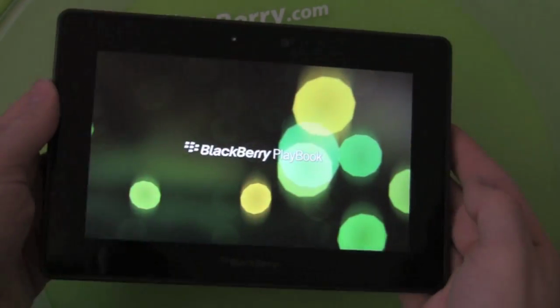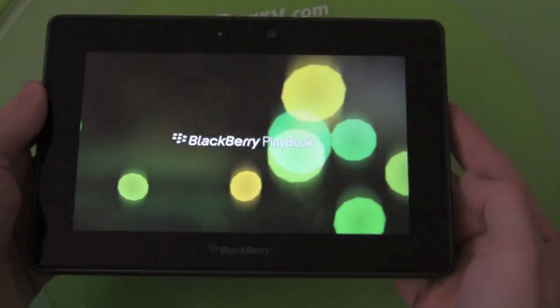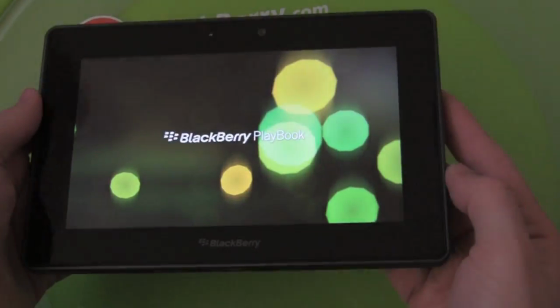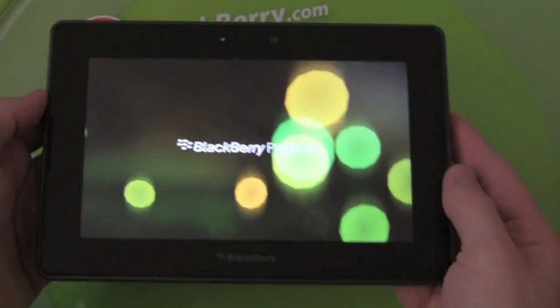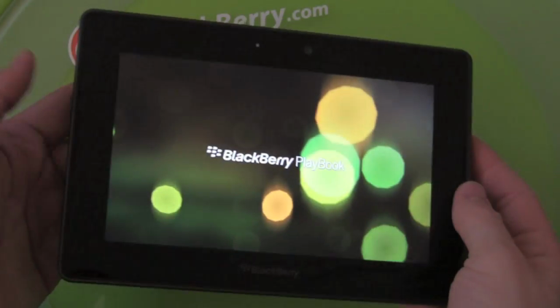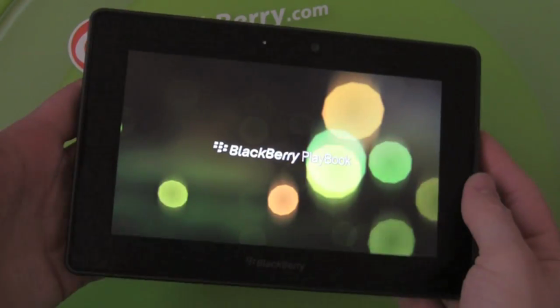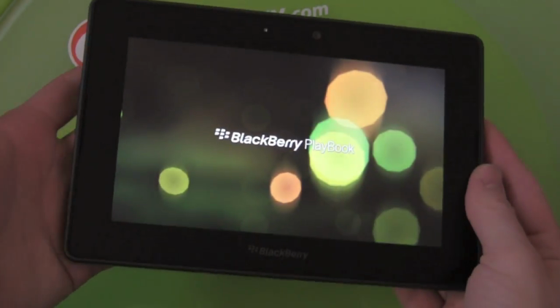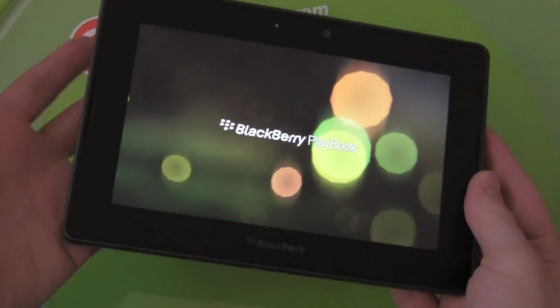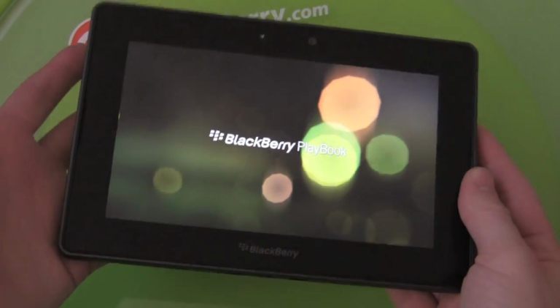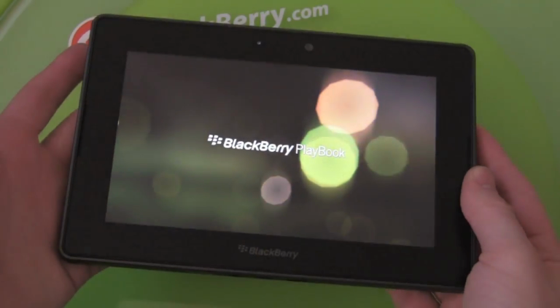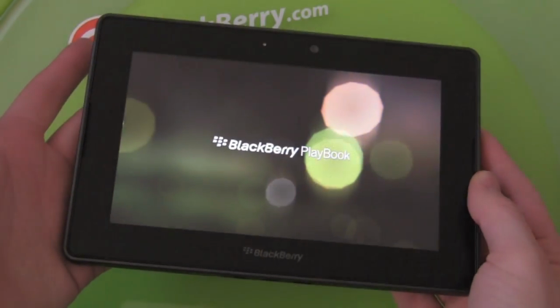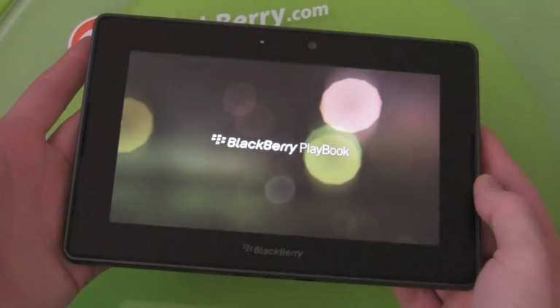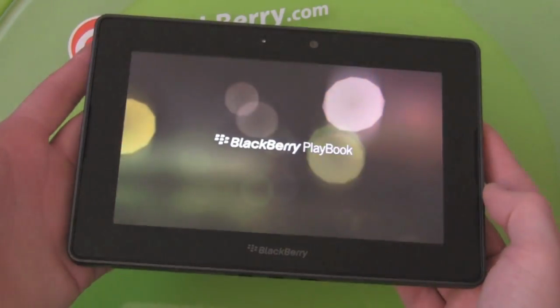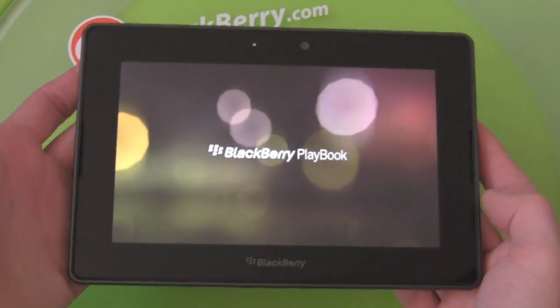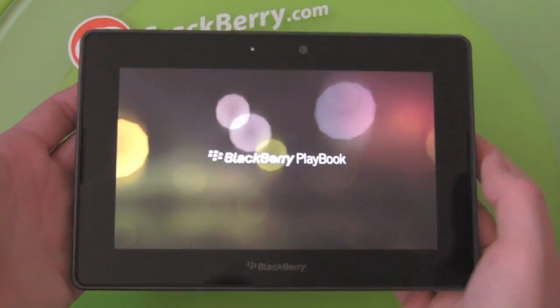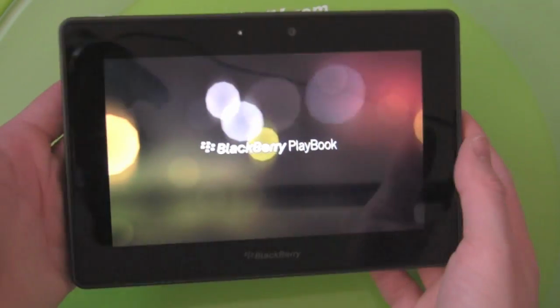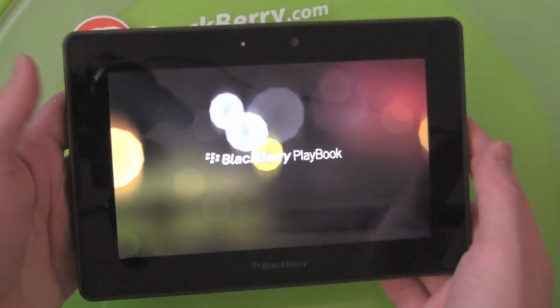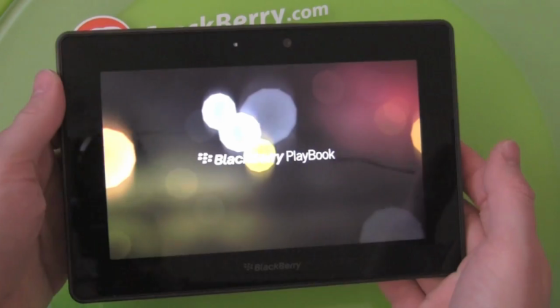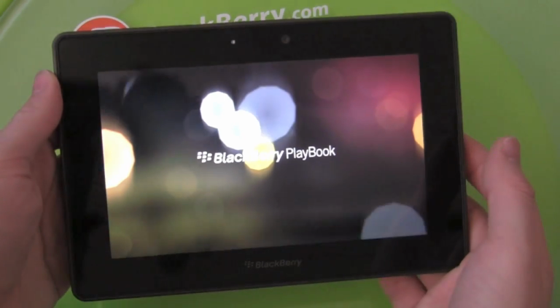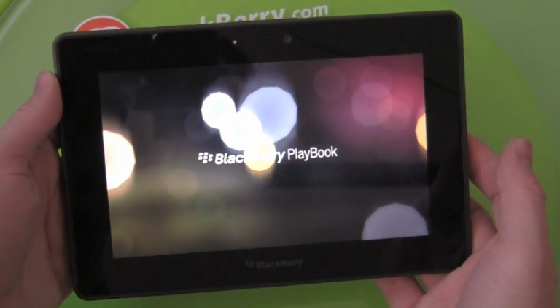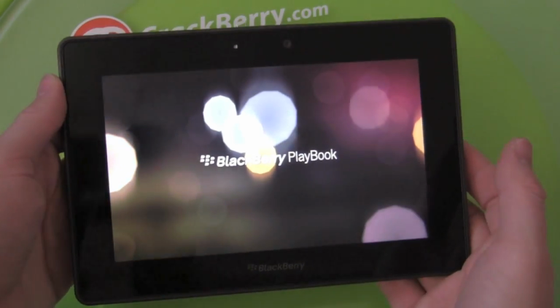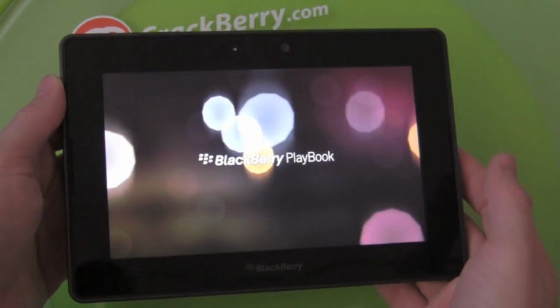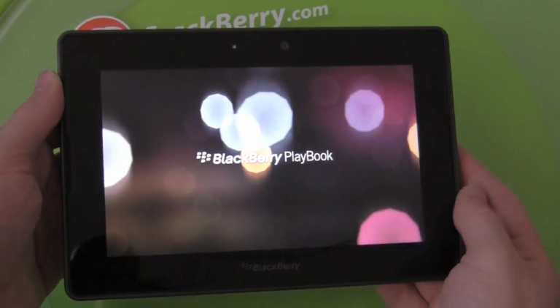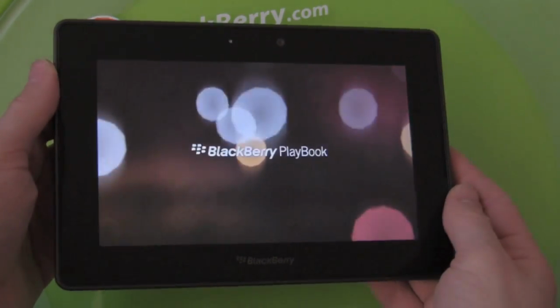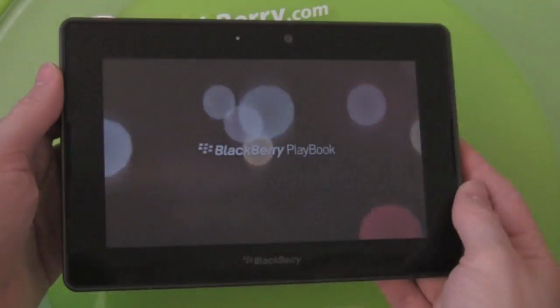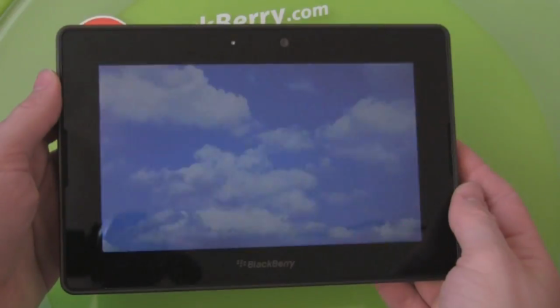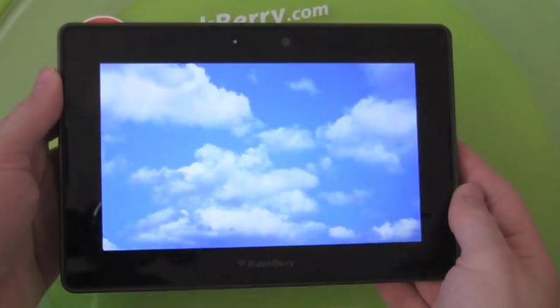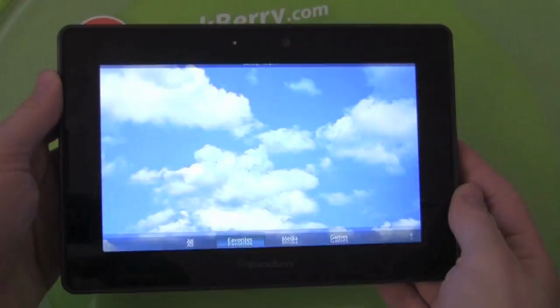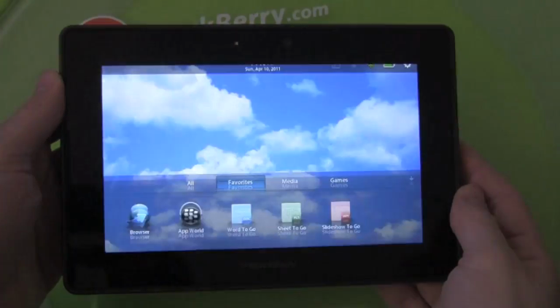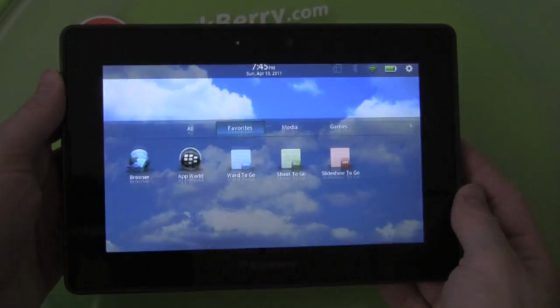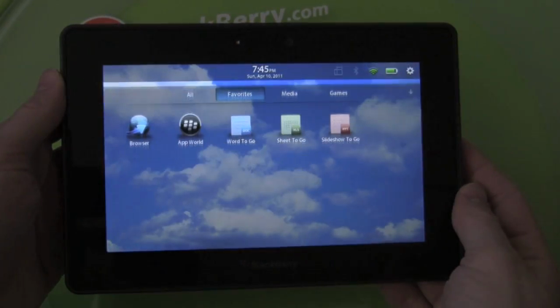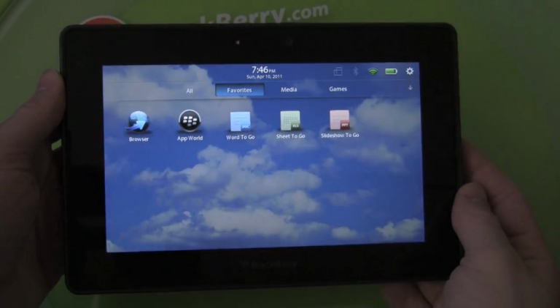It's definitely the most painless update I've ever done on a BlackBerry device before — so far, so good.